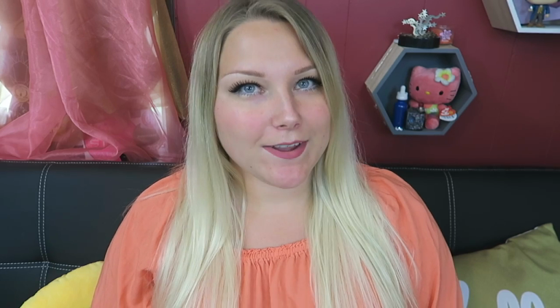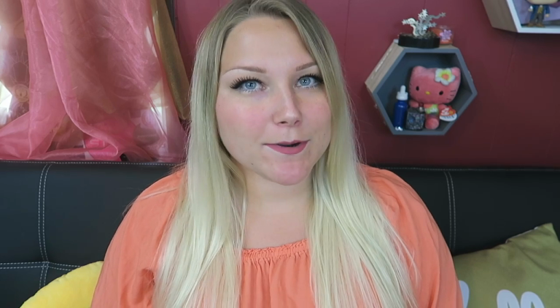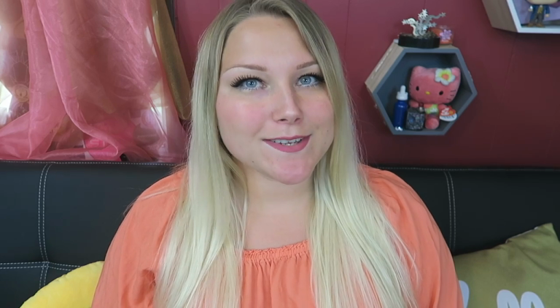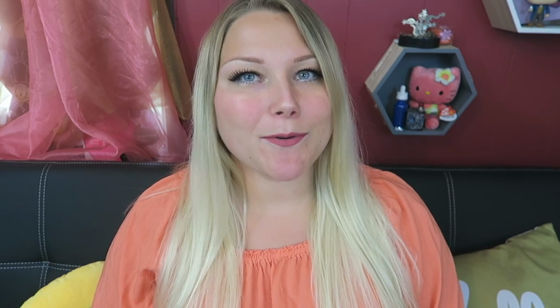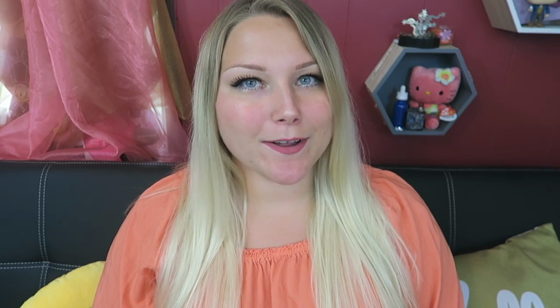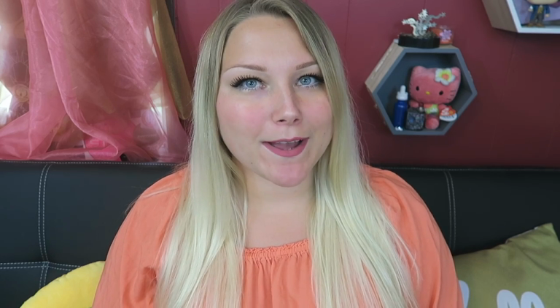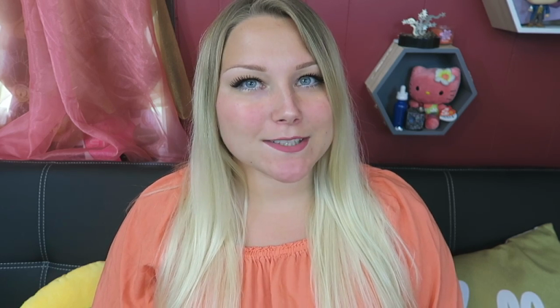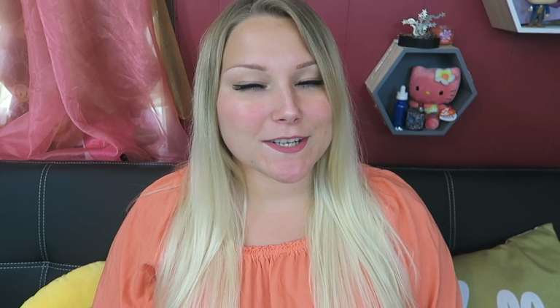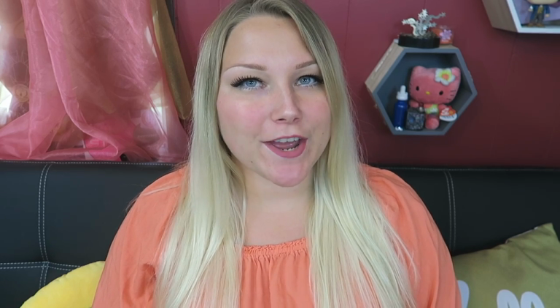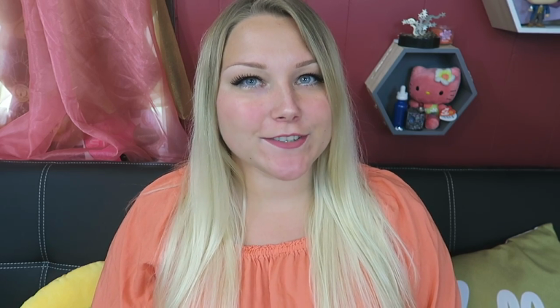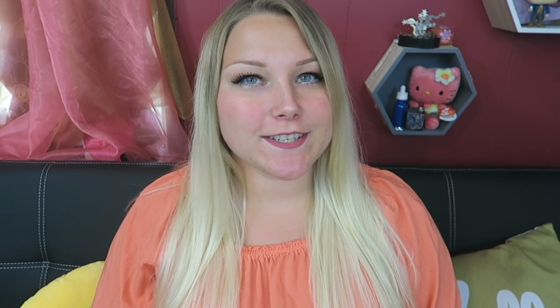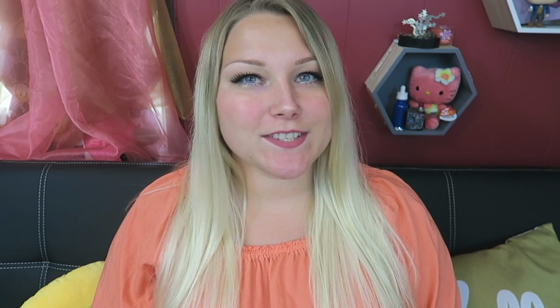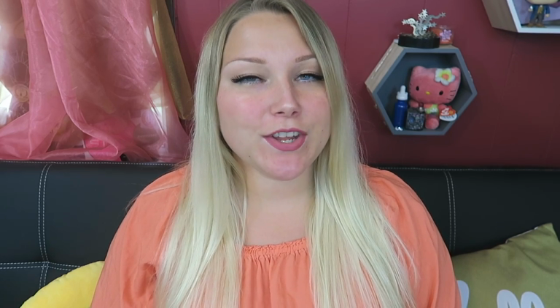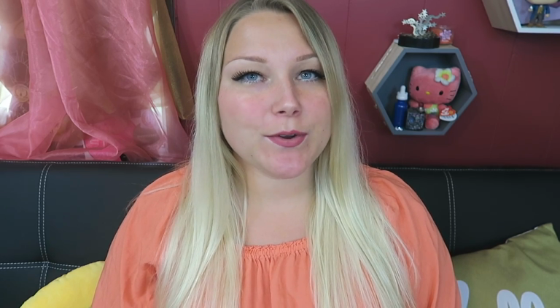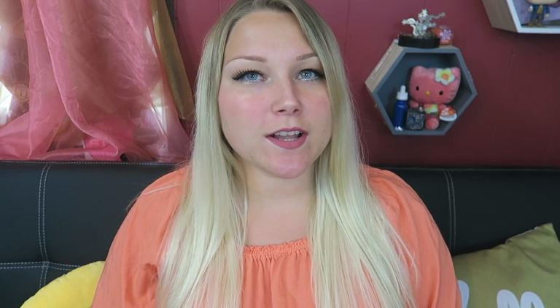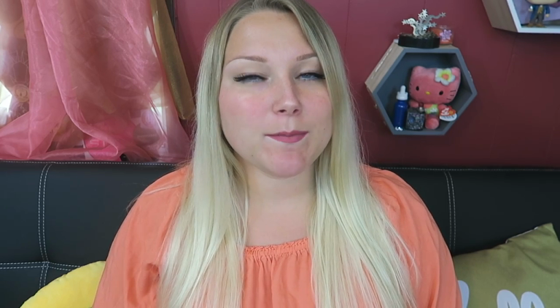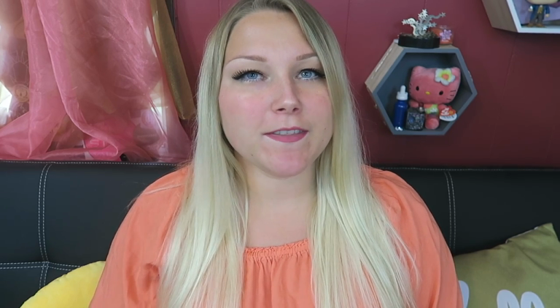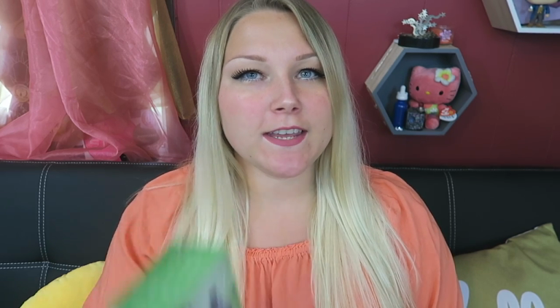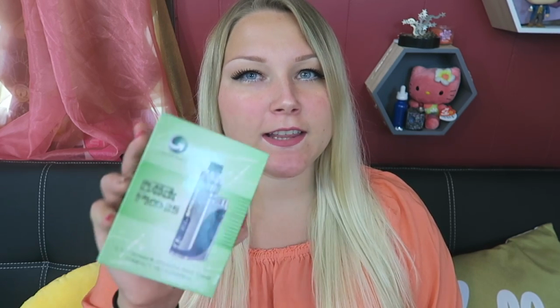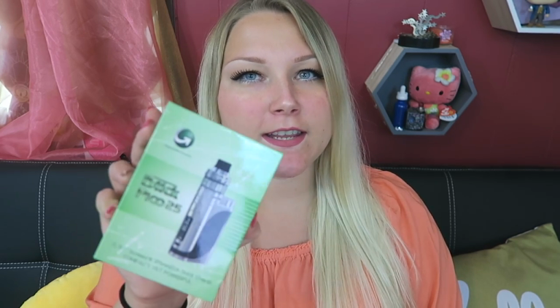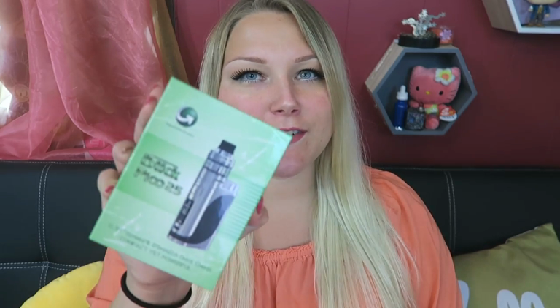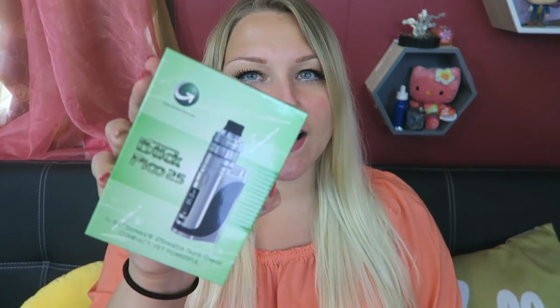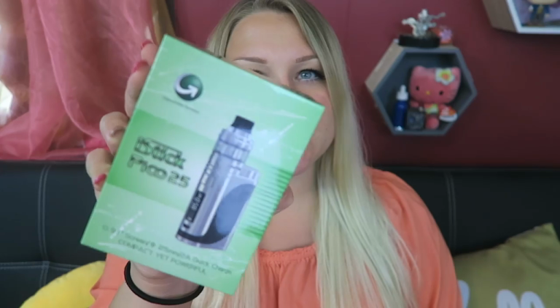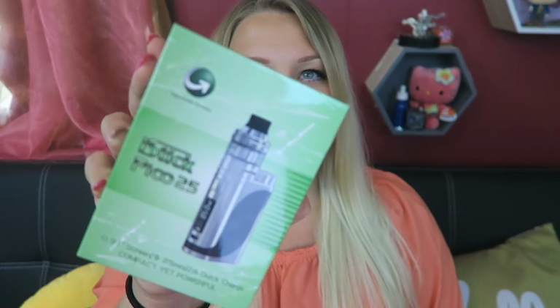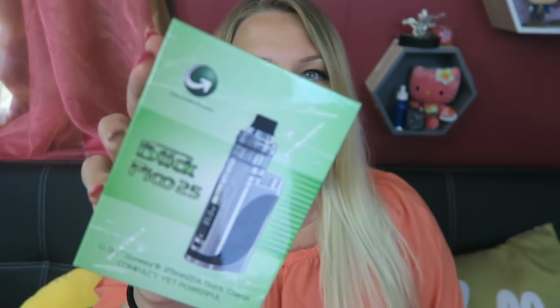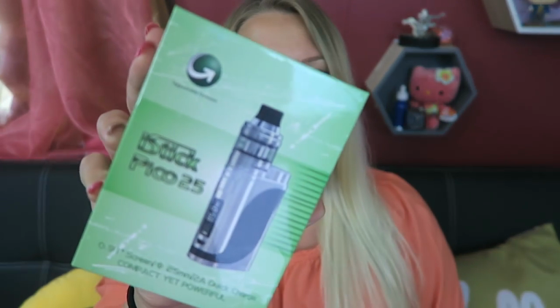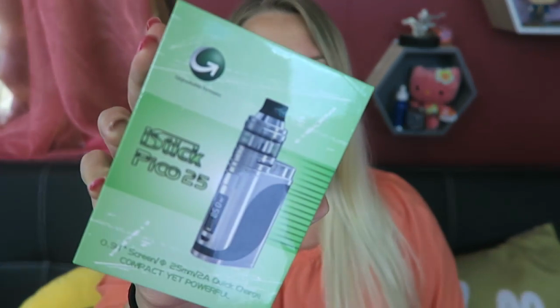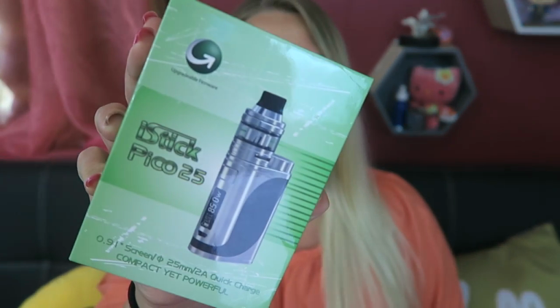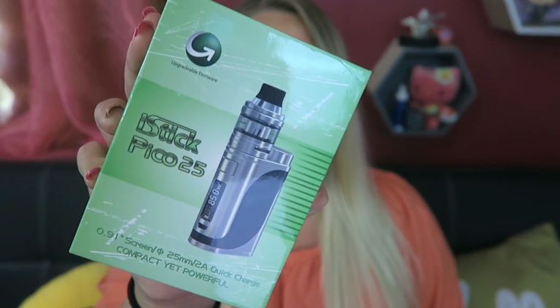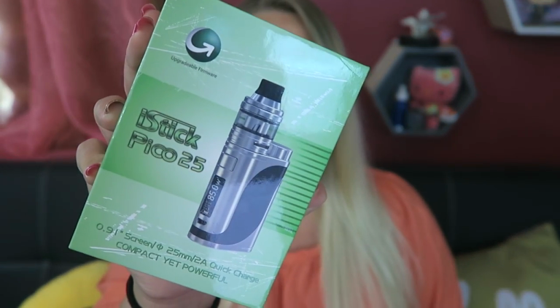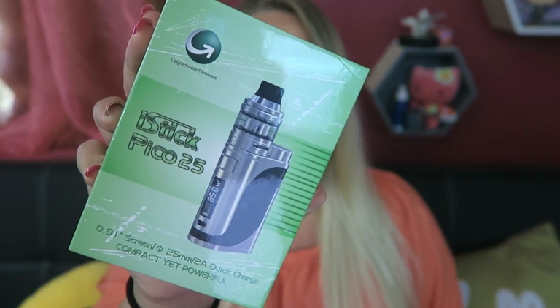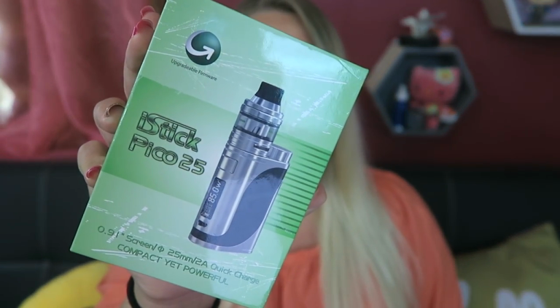Hey vapers, welcome back to my channel. Today's video is all about the E-Leaf iStick Pico 25.